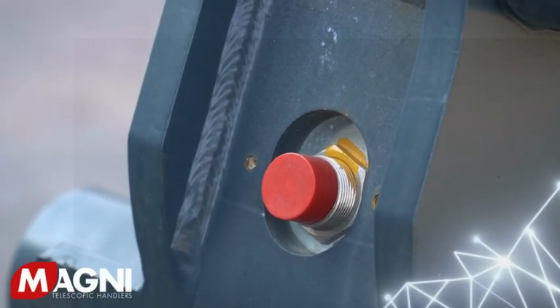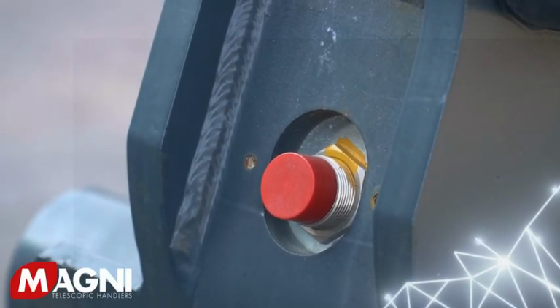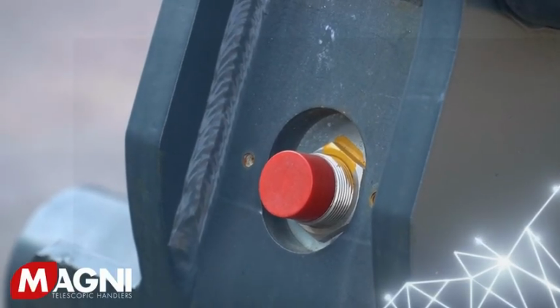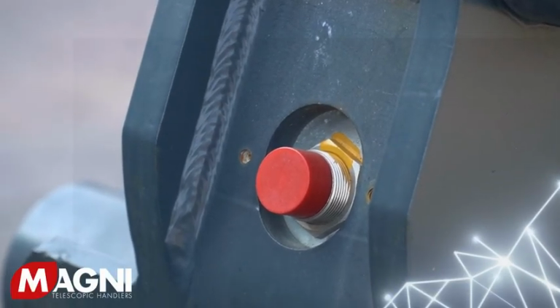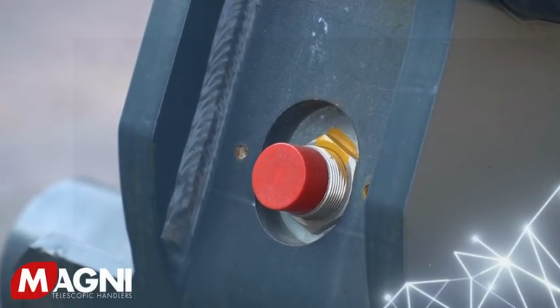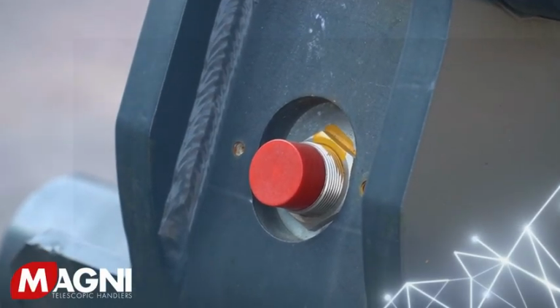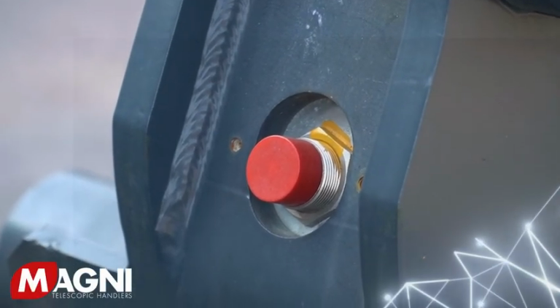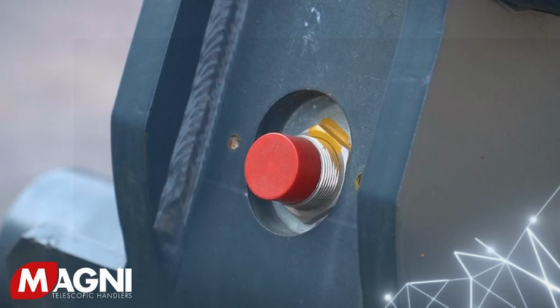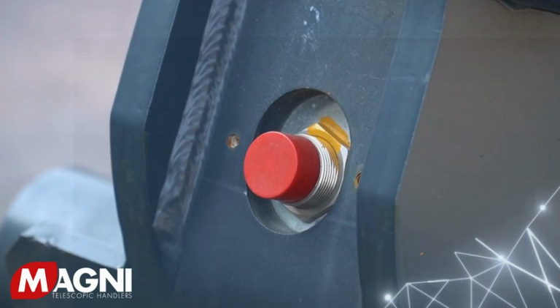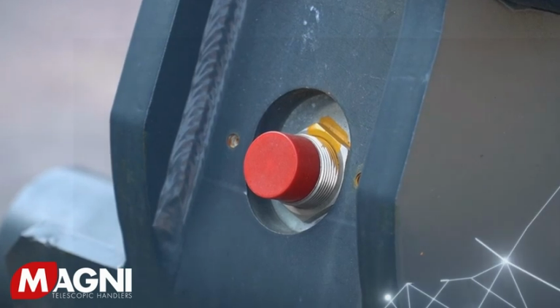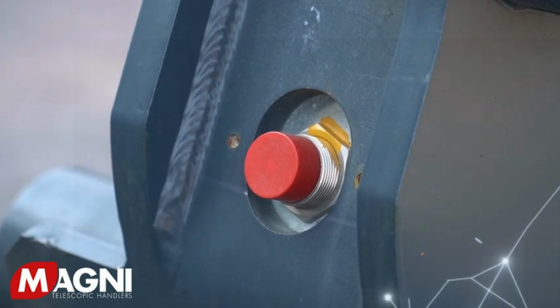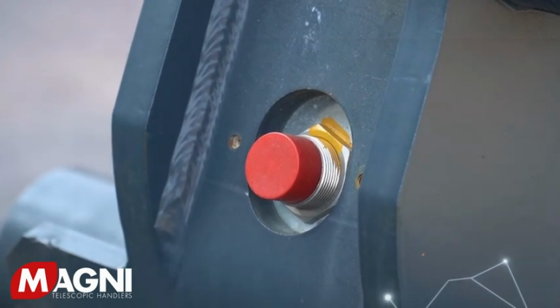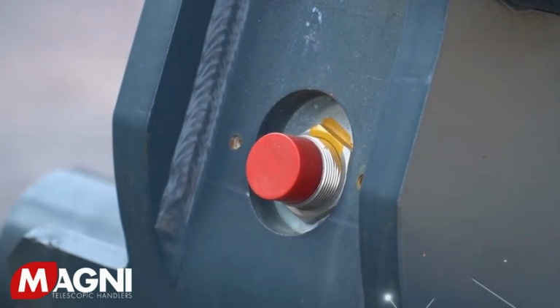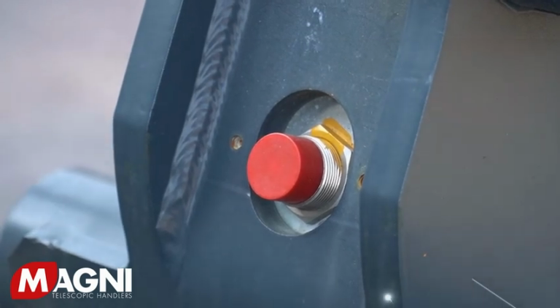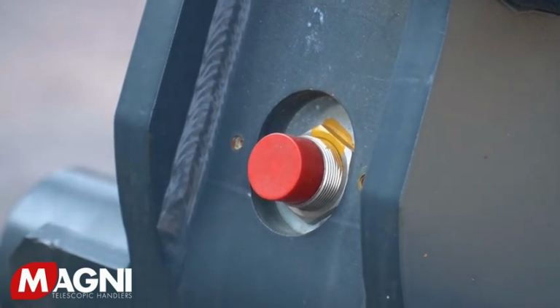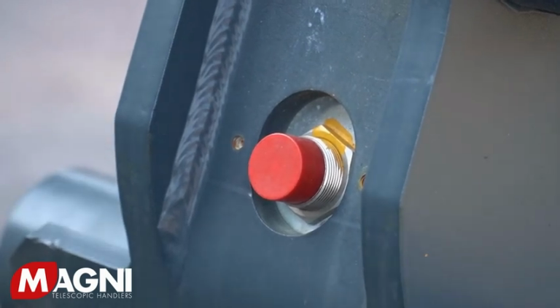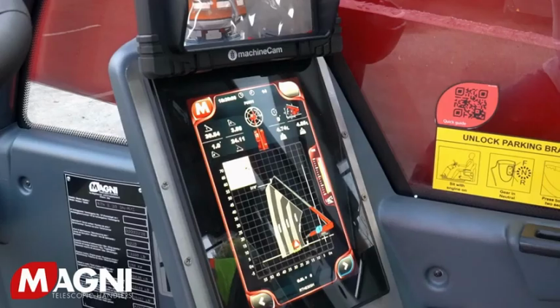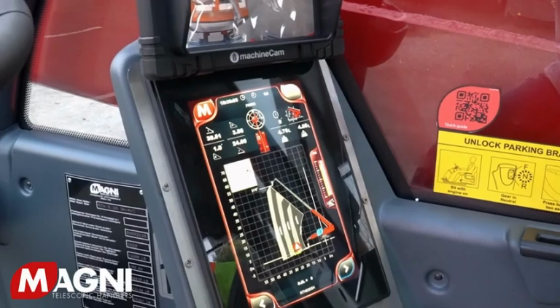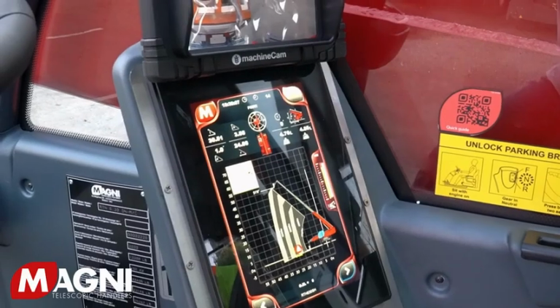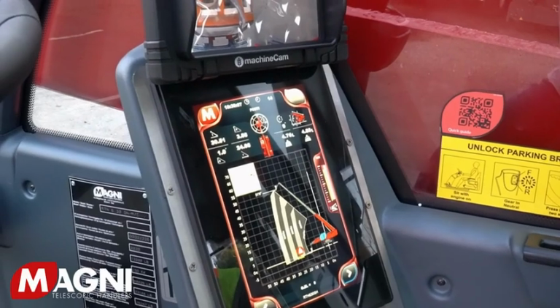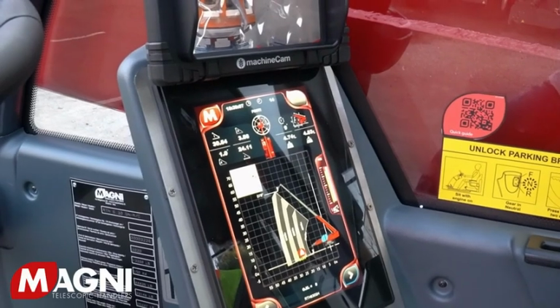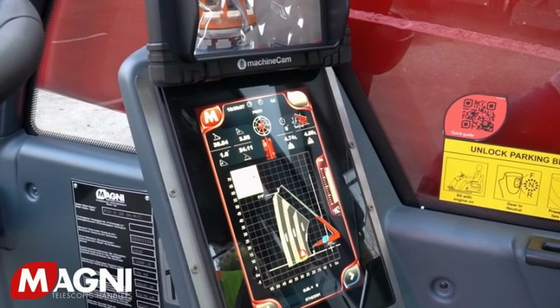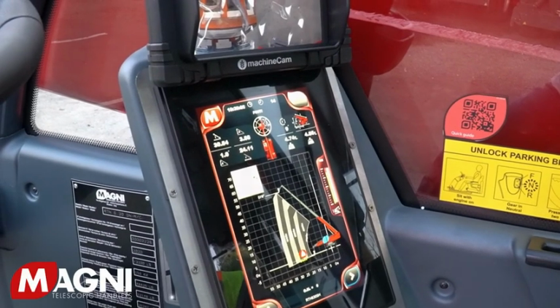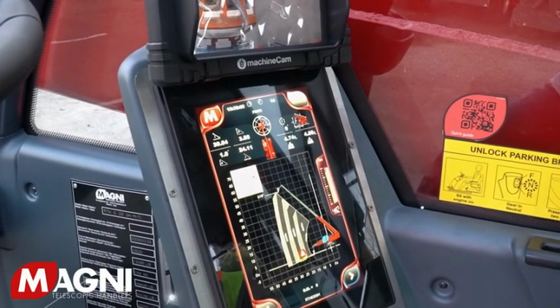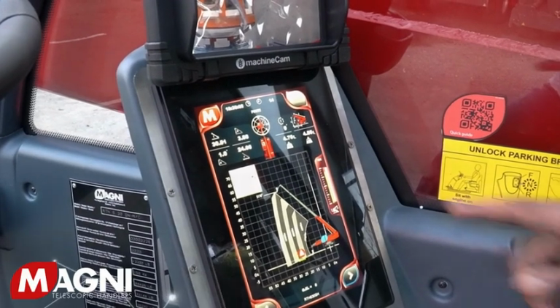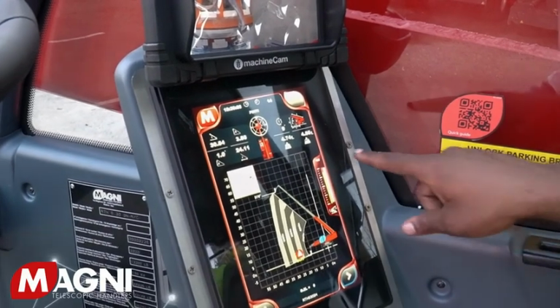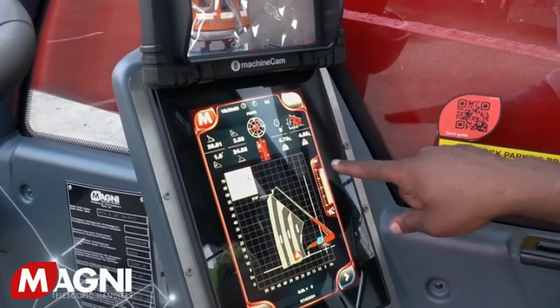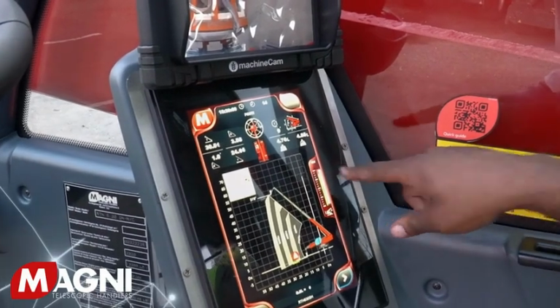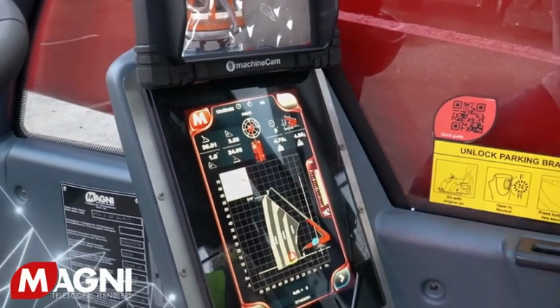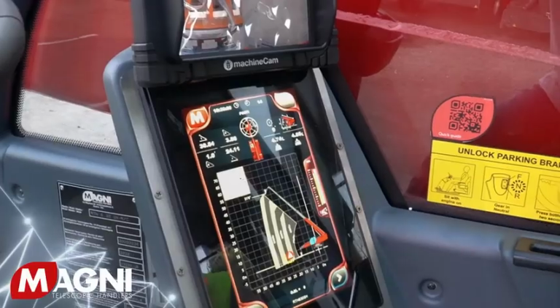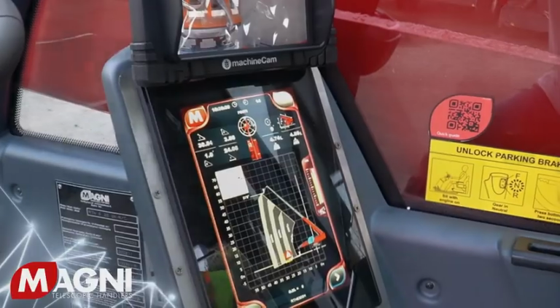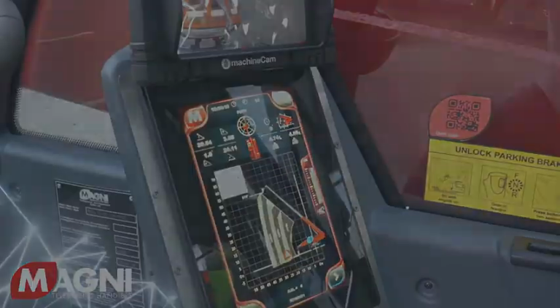At the boom head is an RFID reader for automatic recognition of the attachment, which then presents the proper load chart and parameters of the machine on the screen in the cab.